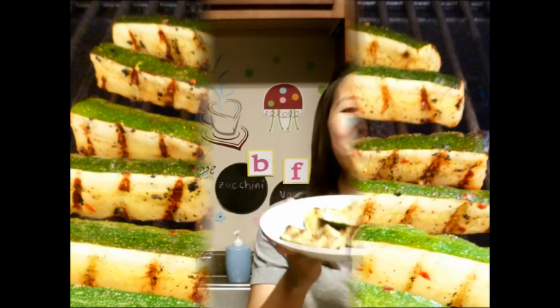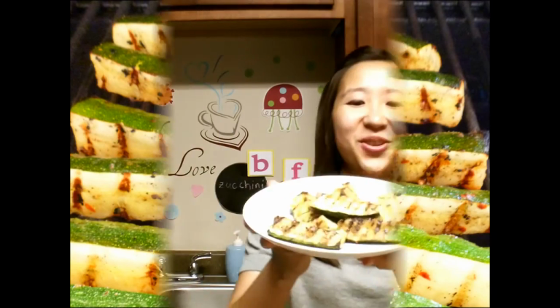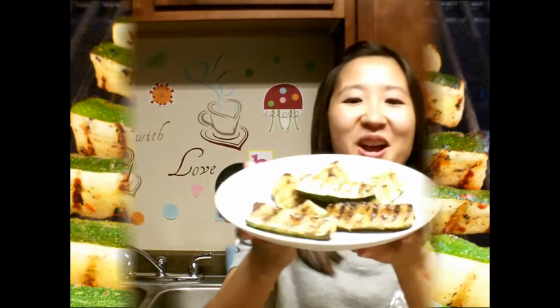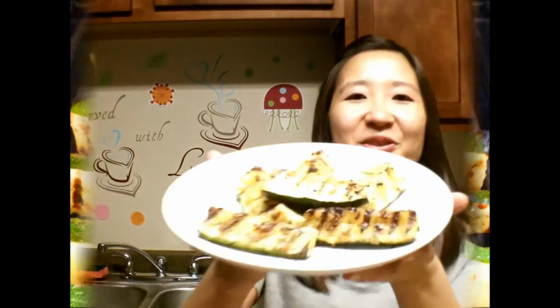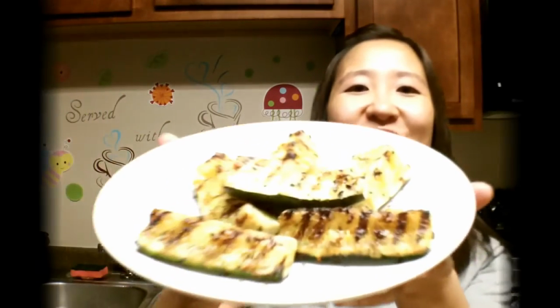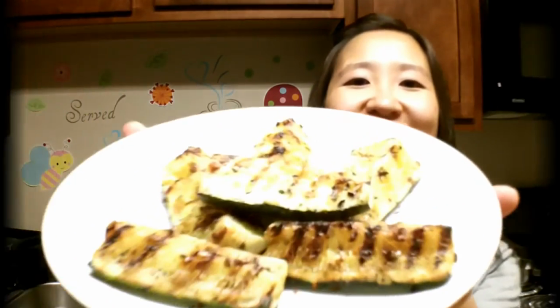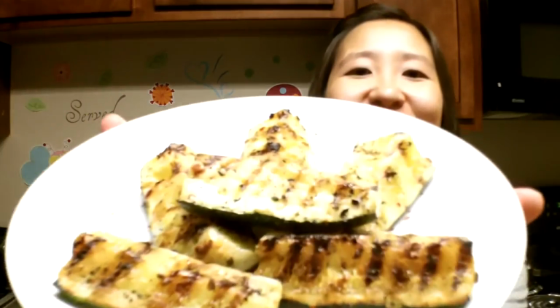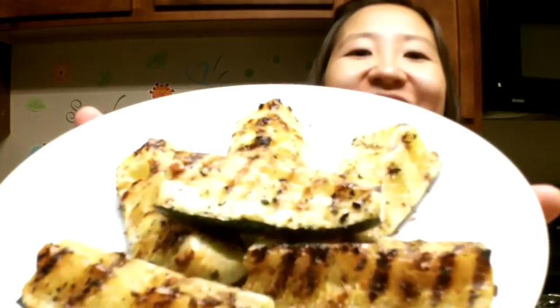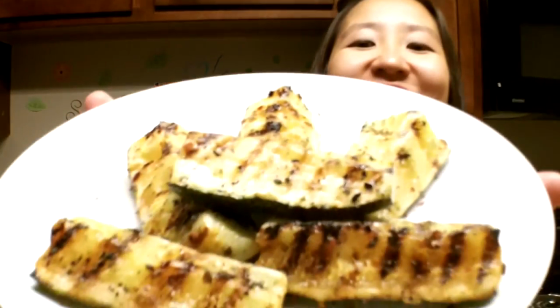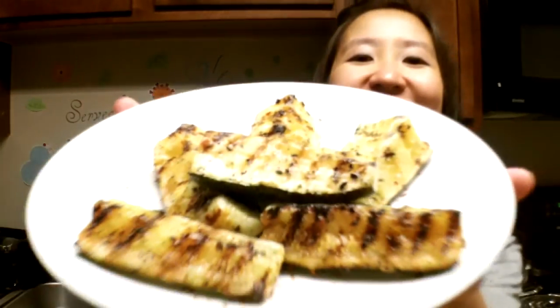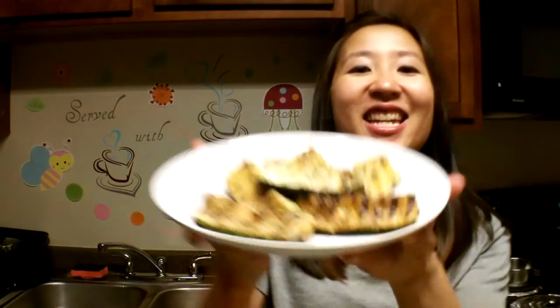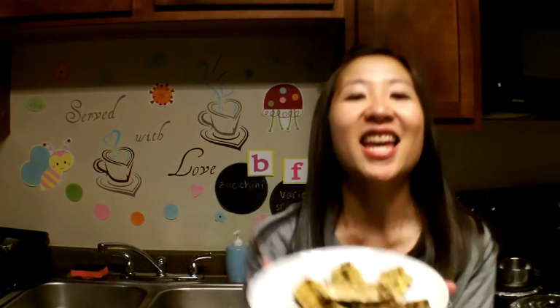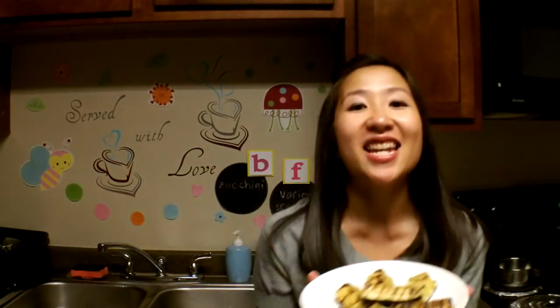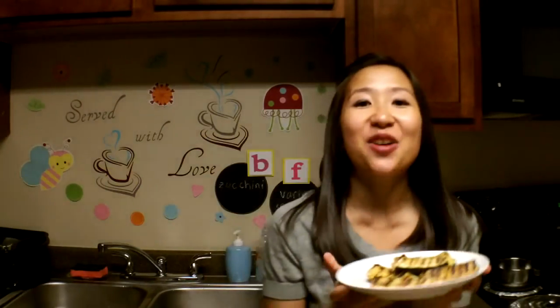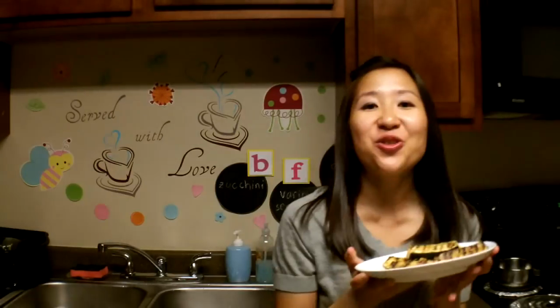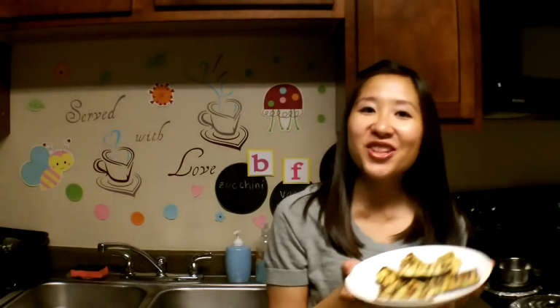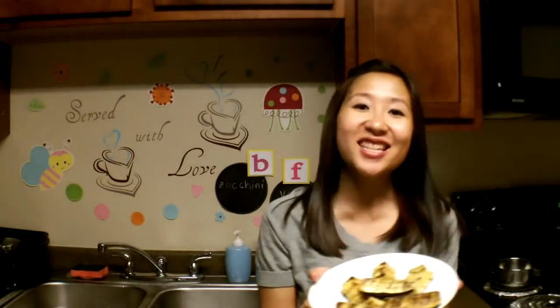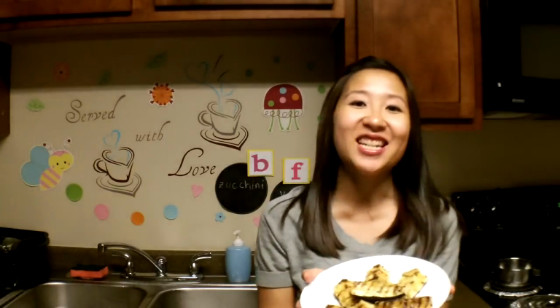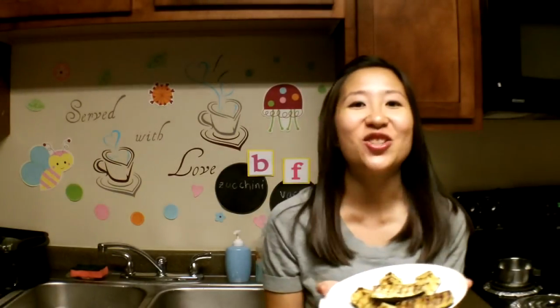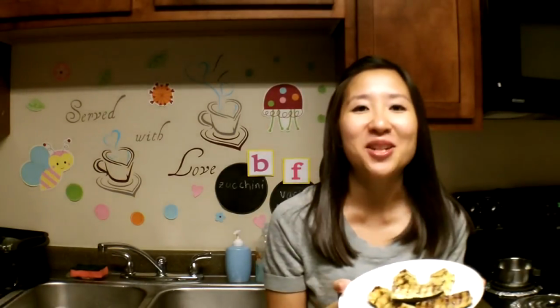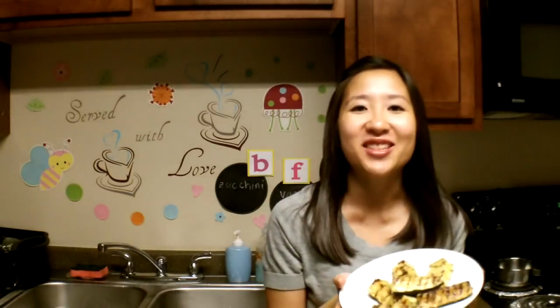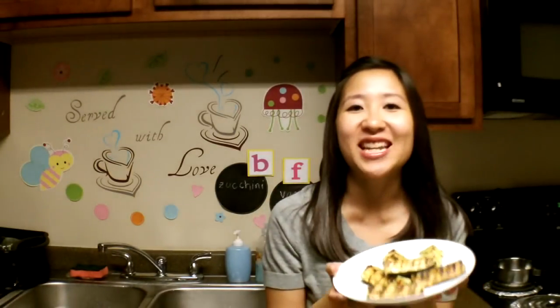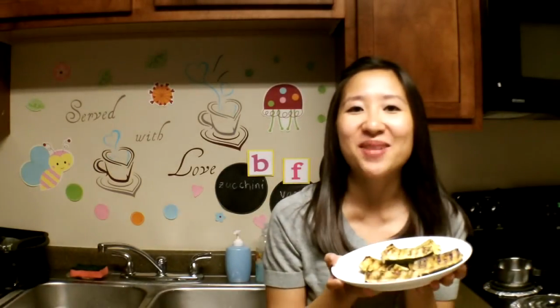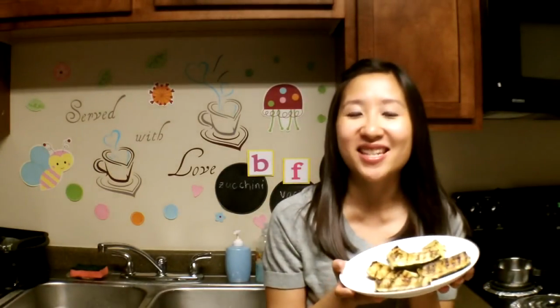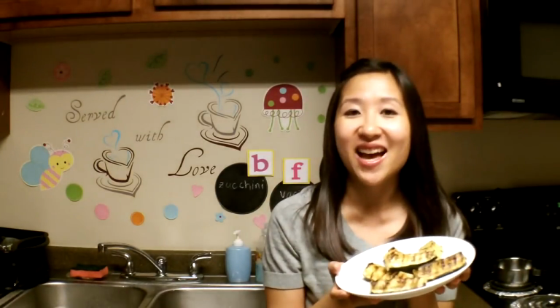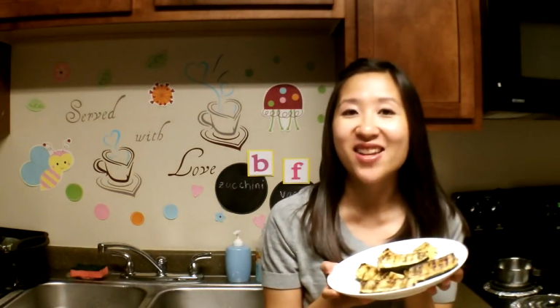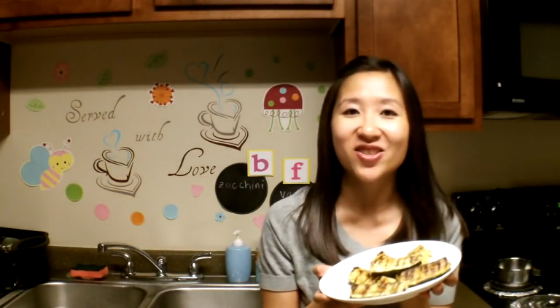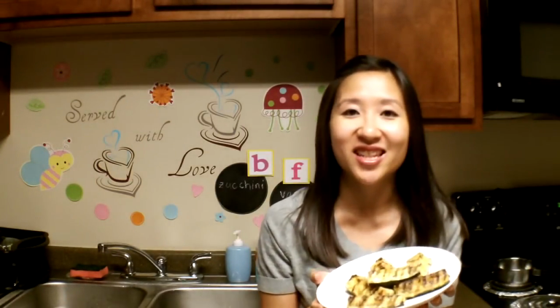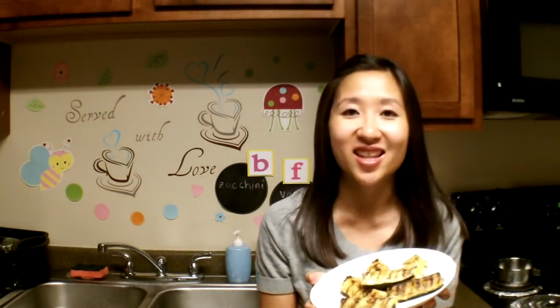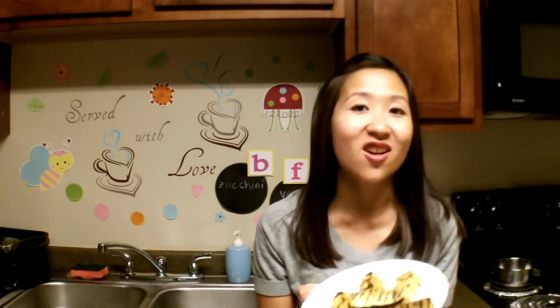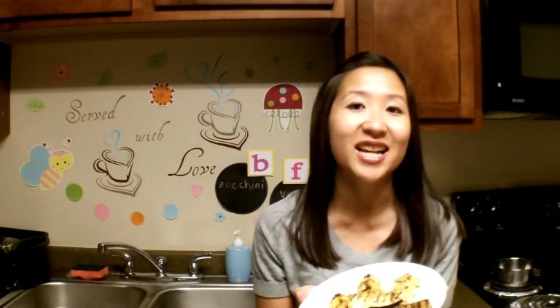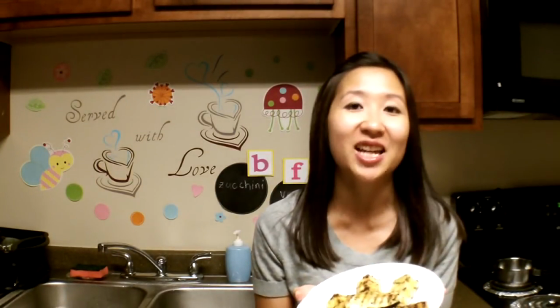Our food is finished cooking, and I was really excited to use my grill today because I haven't used it in a long time.